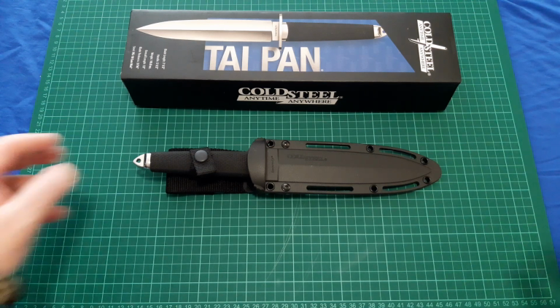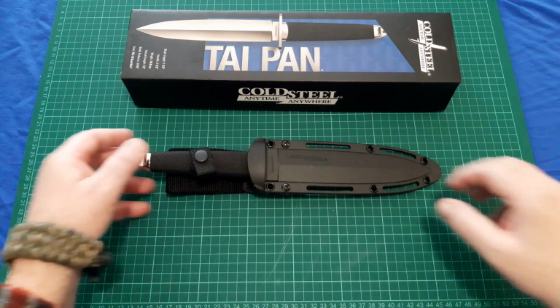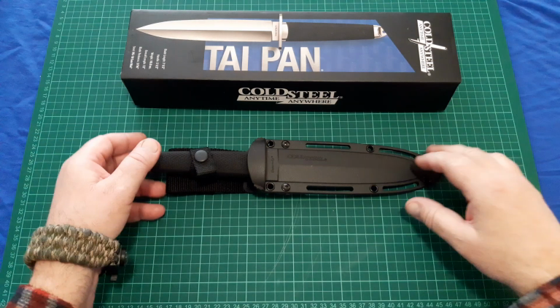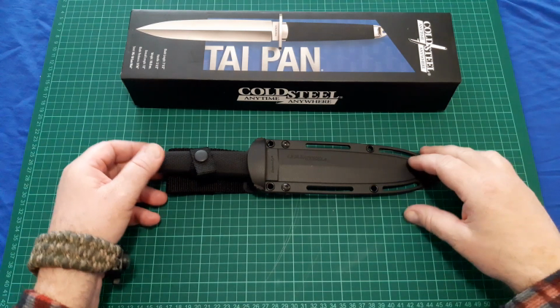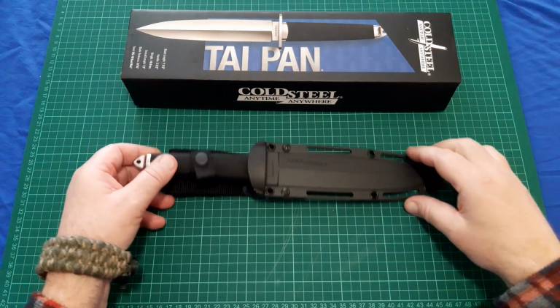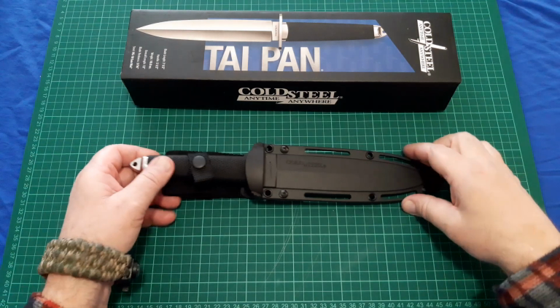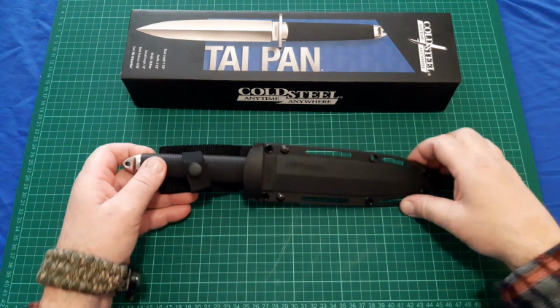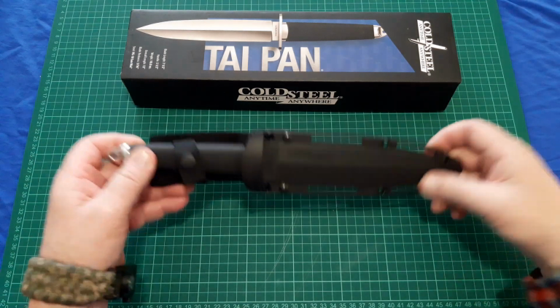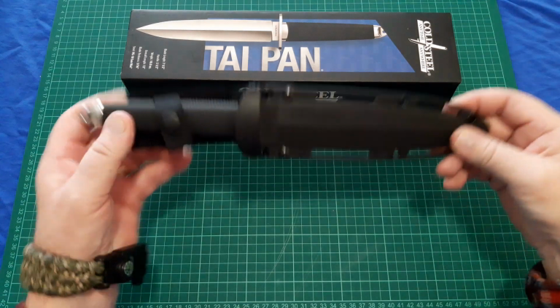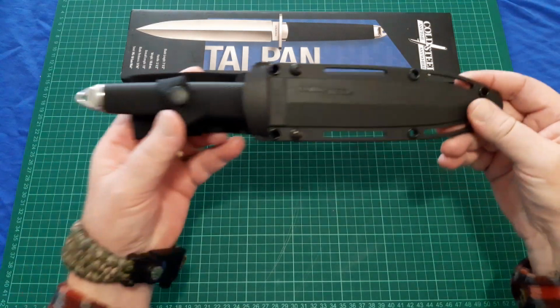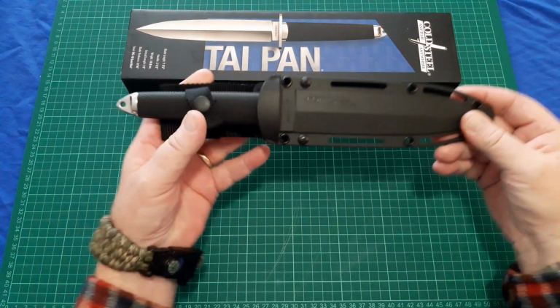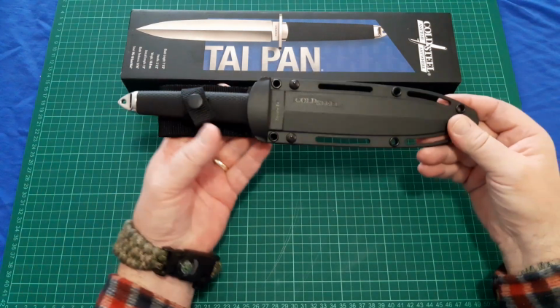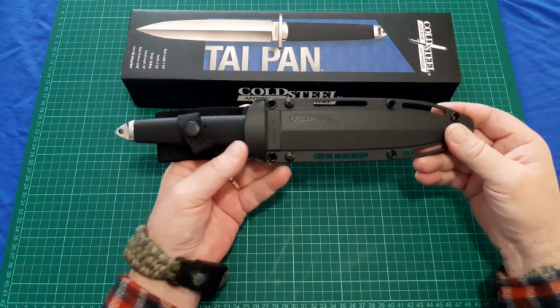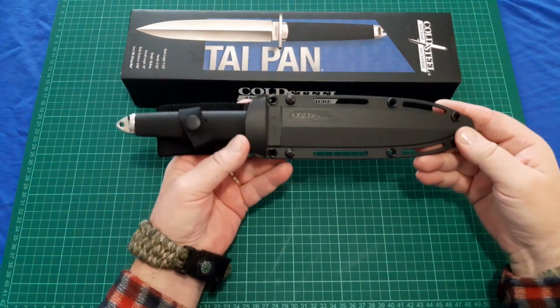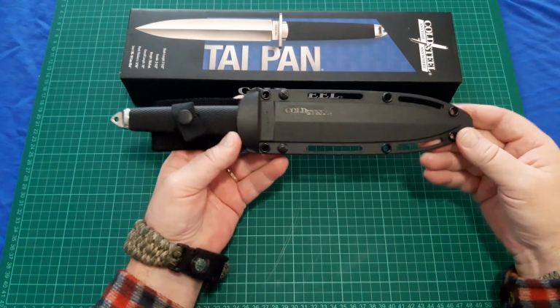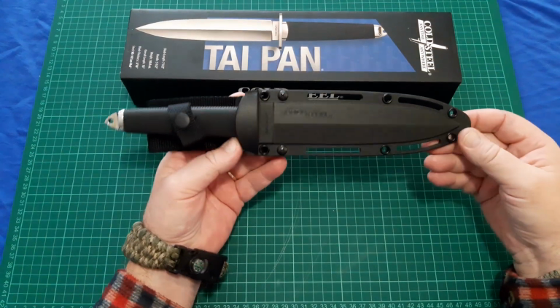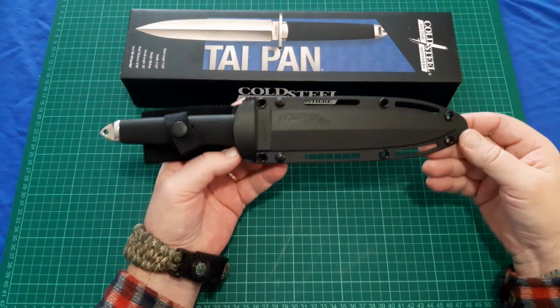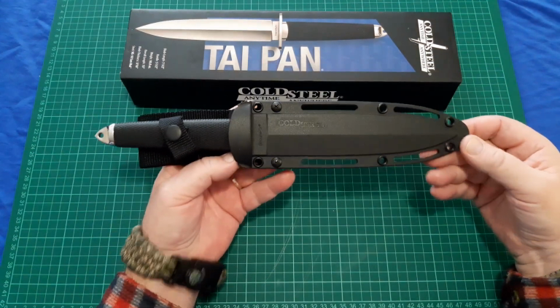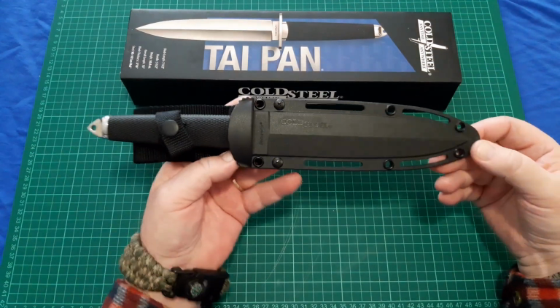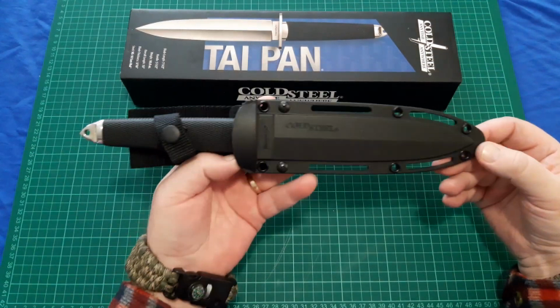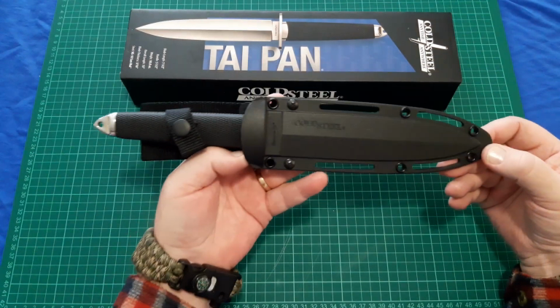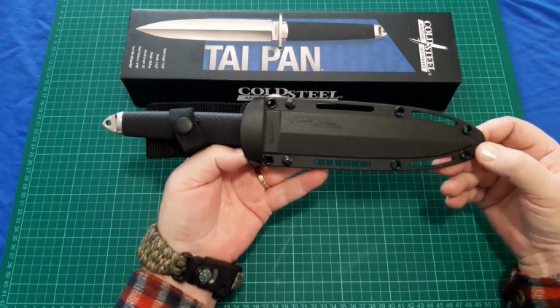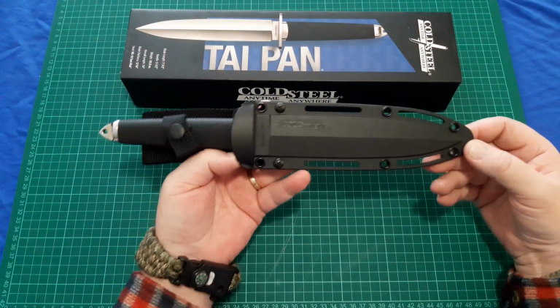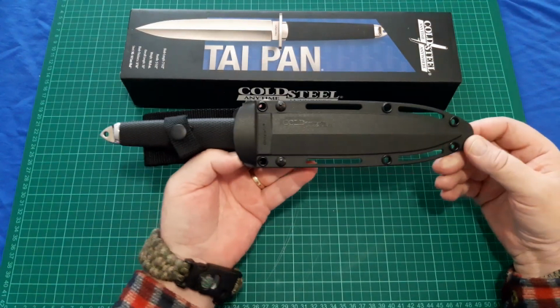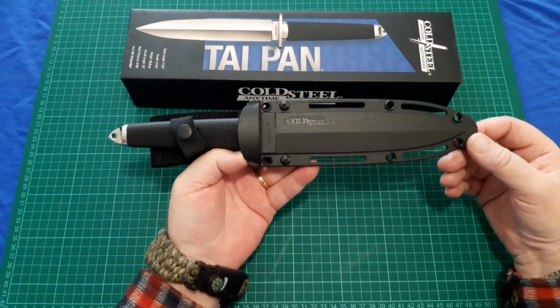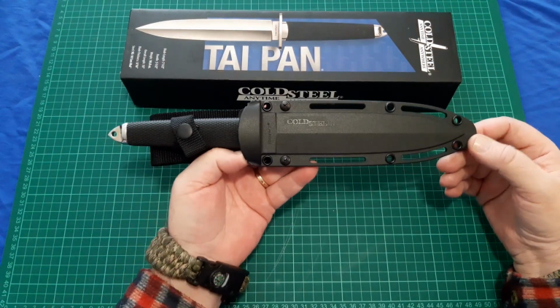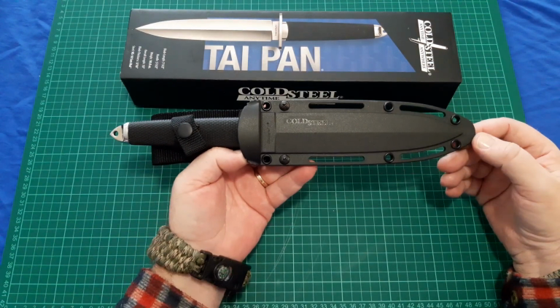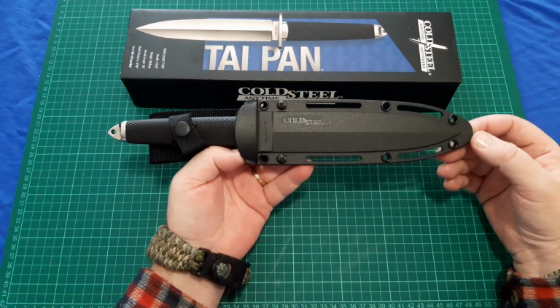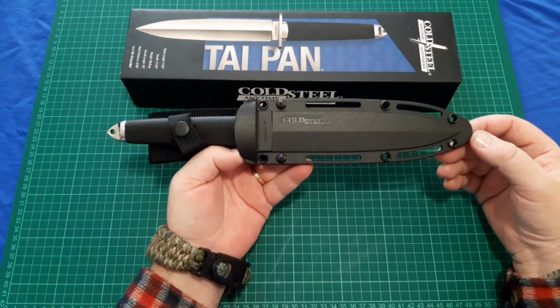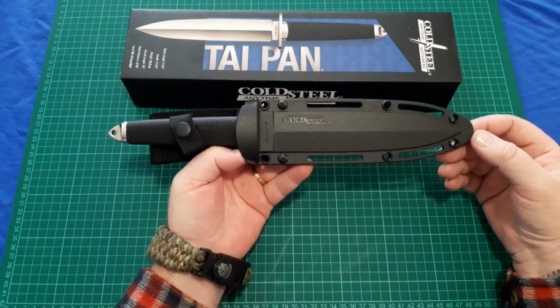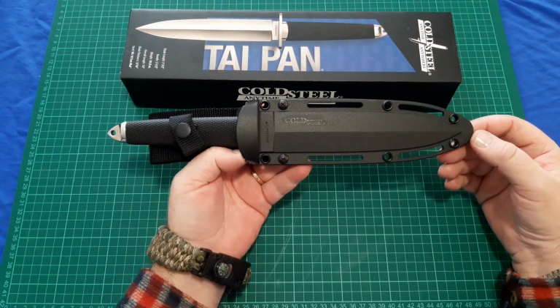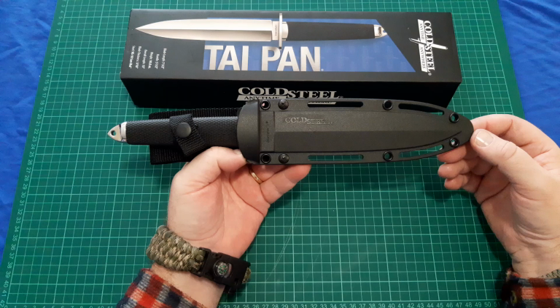This is my overview of the Cold Steel Taipan. I just bought this knife yesterday.